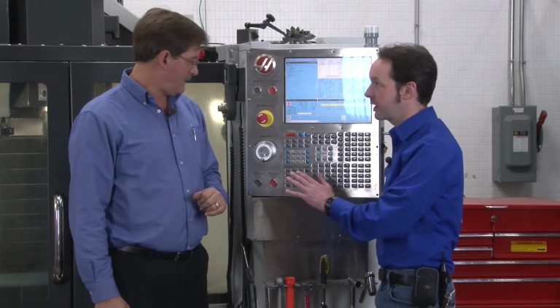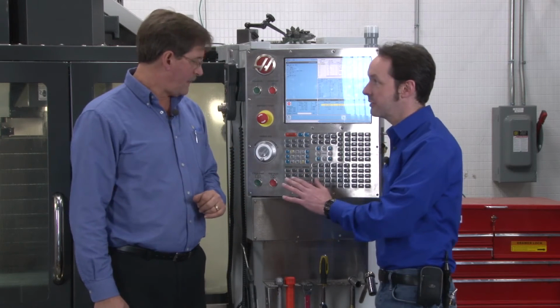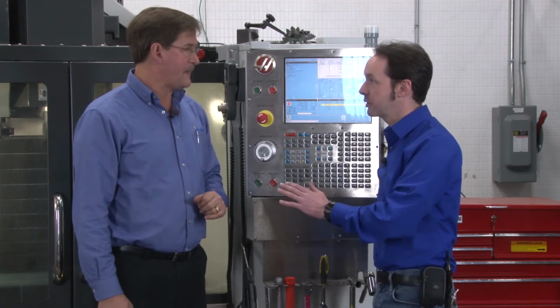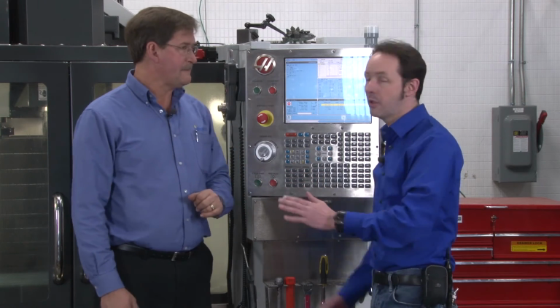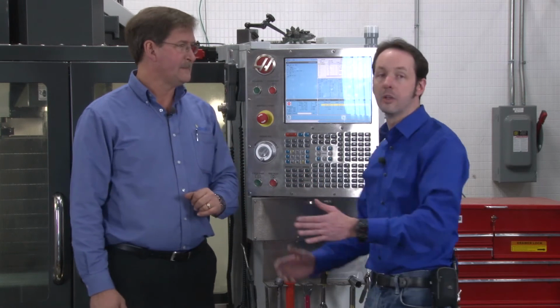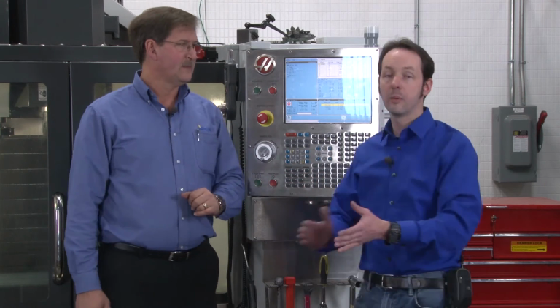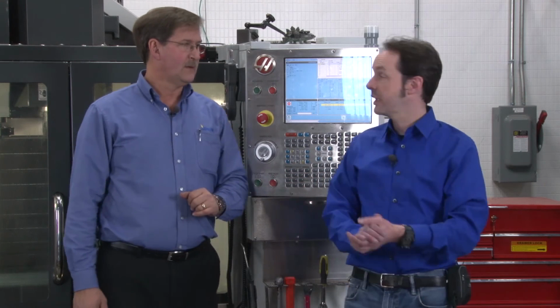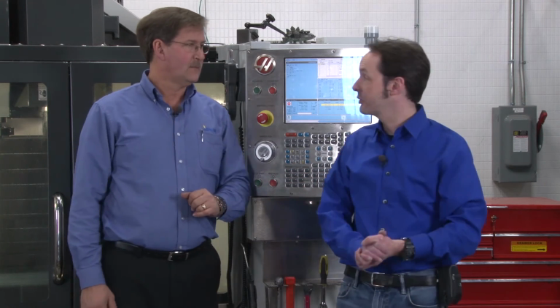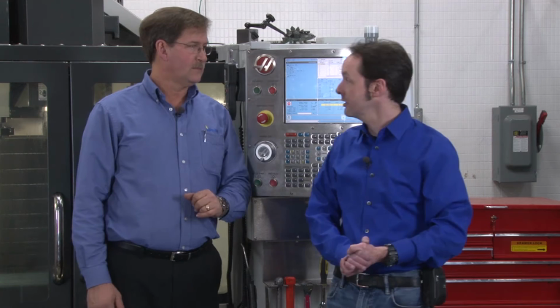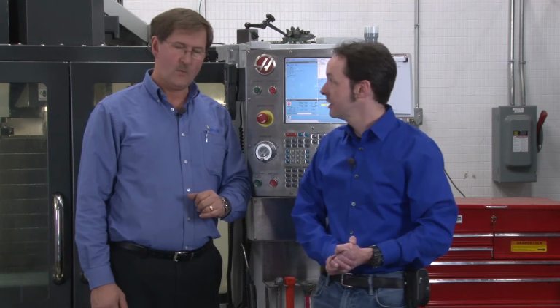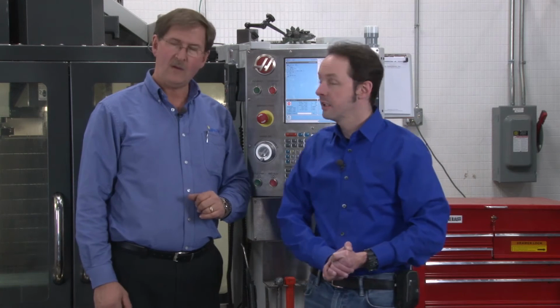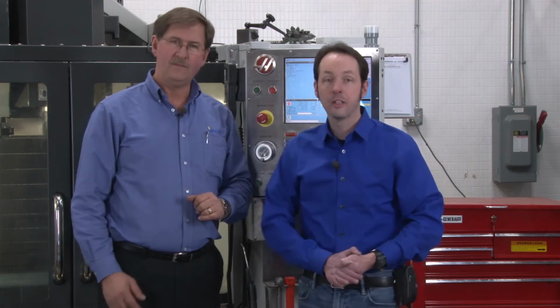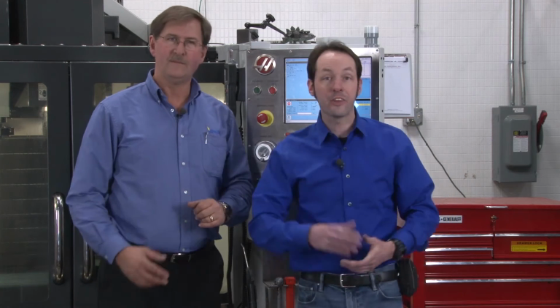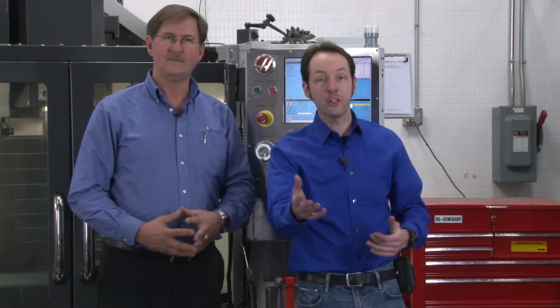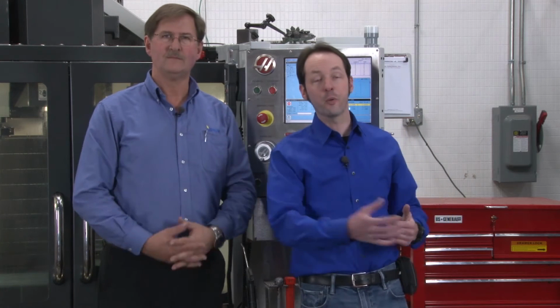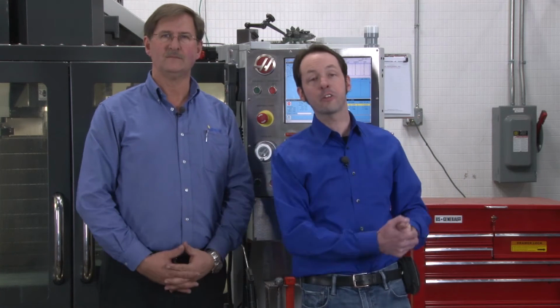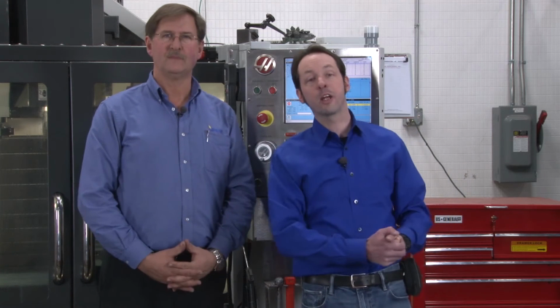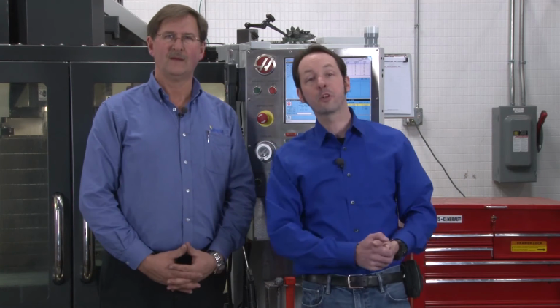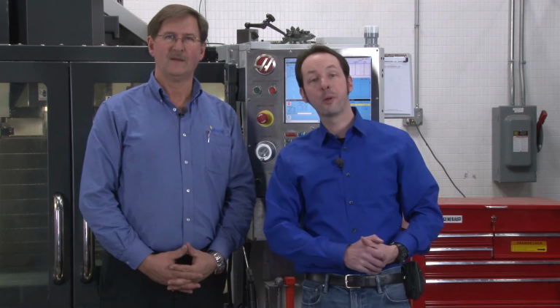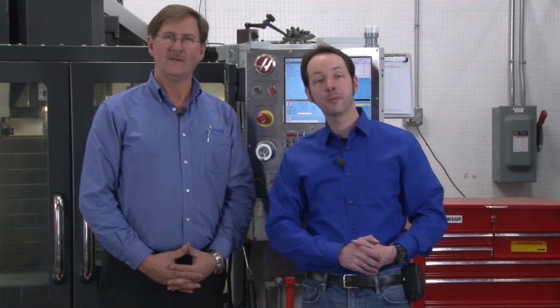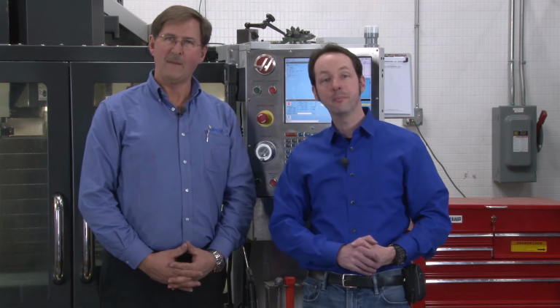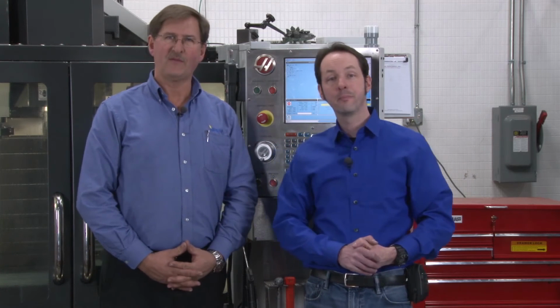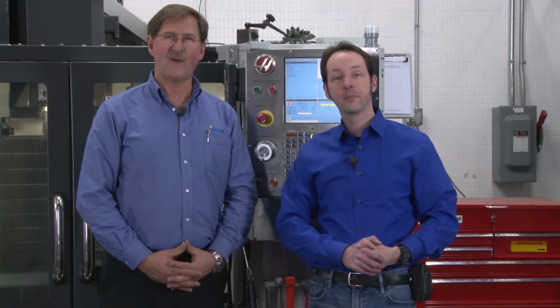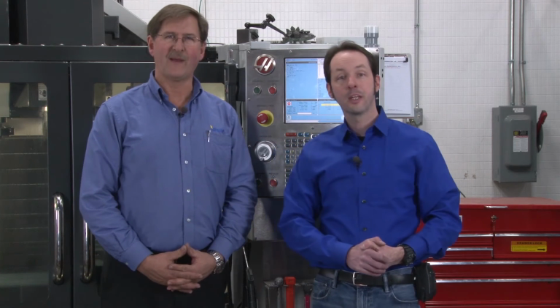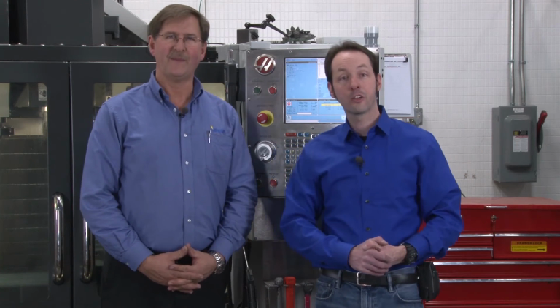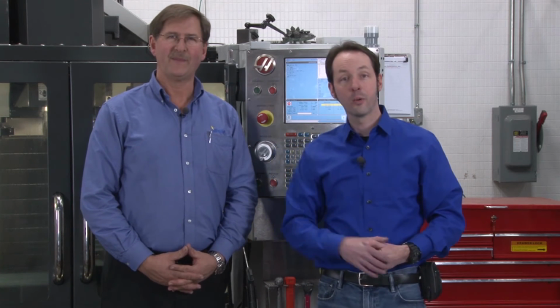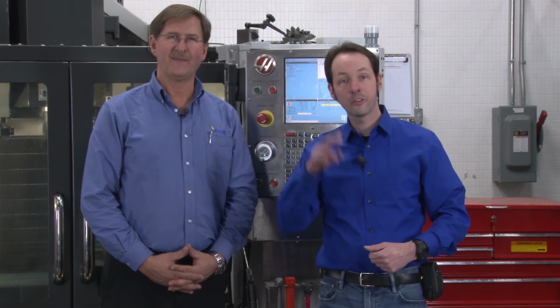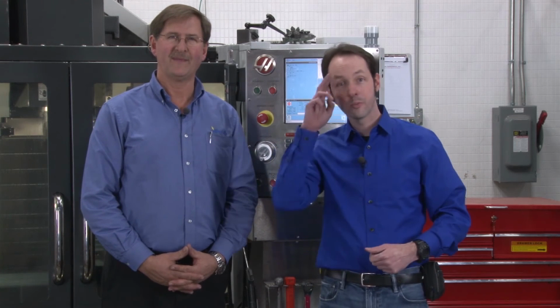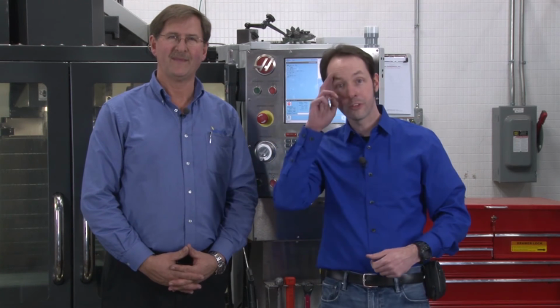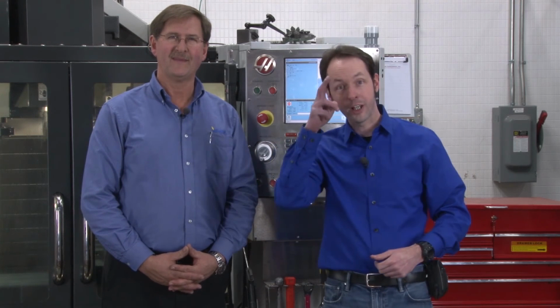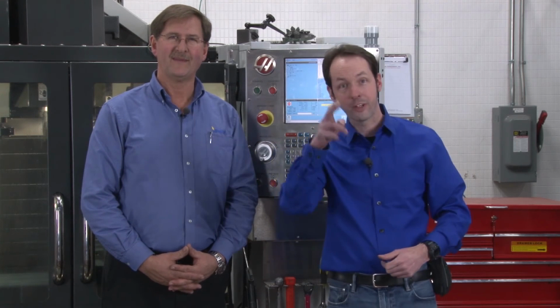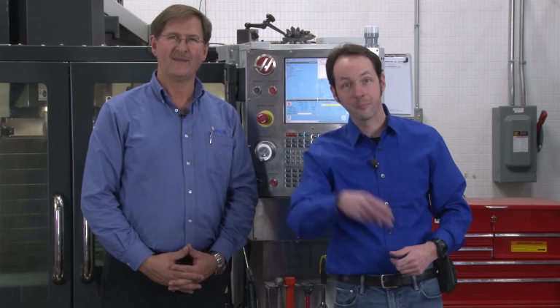Thank you, and thank you for watching. I'm Chris Bowden. I'm Iskar Rick. As always, we'll see you next time.